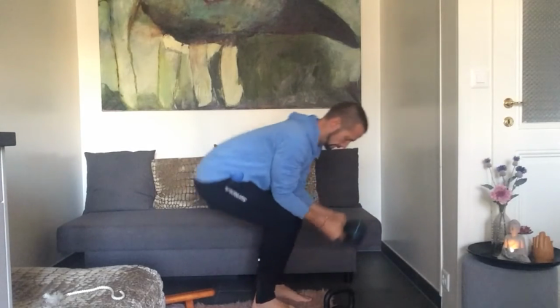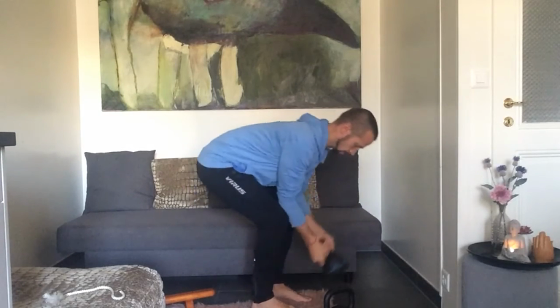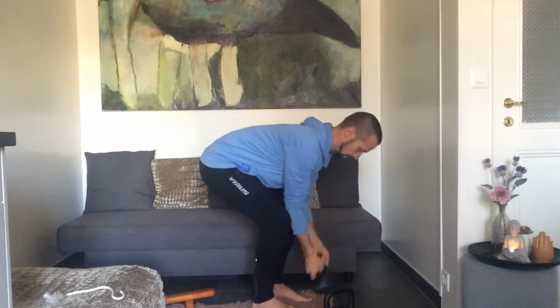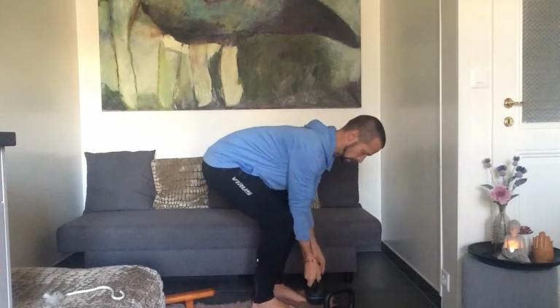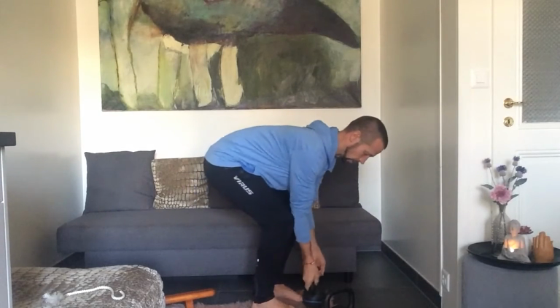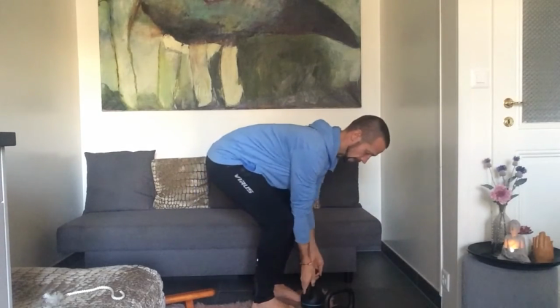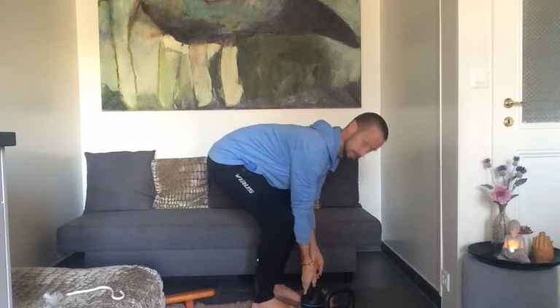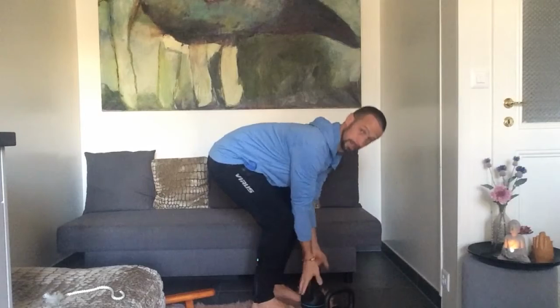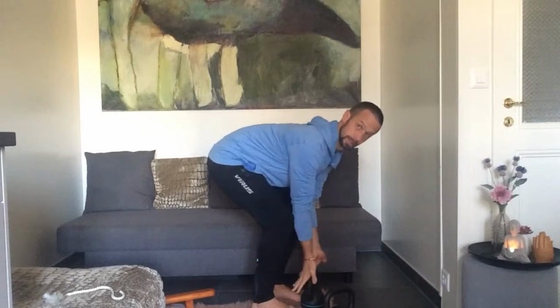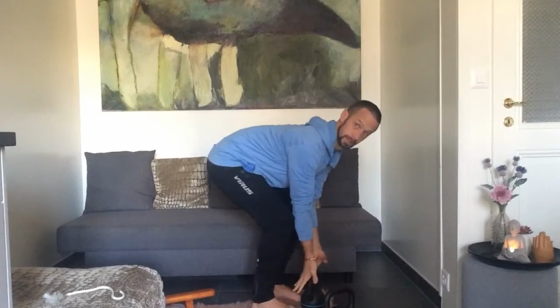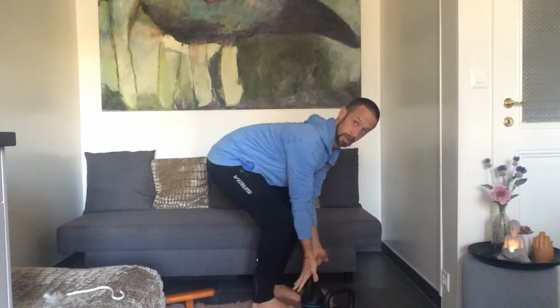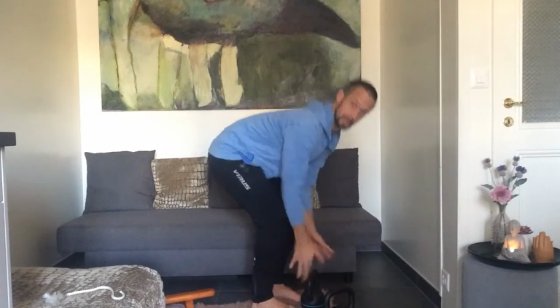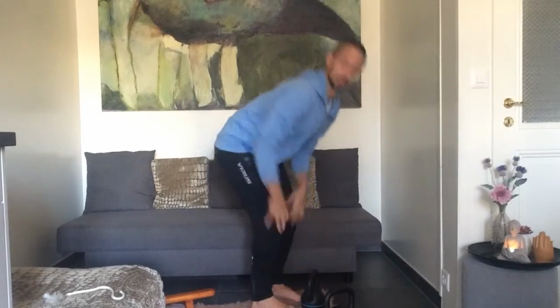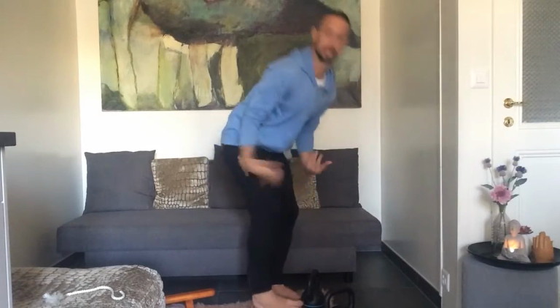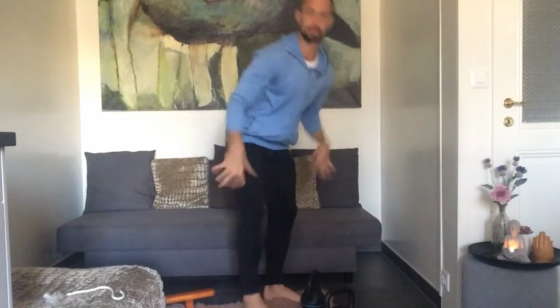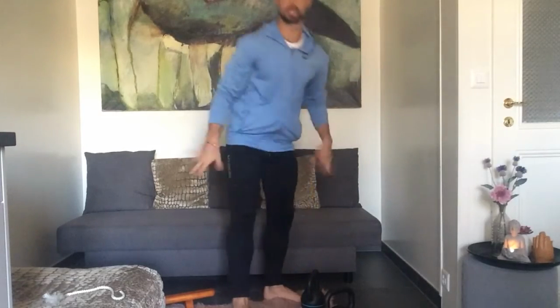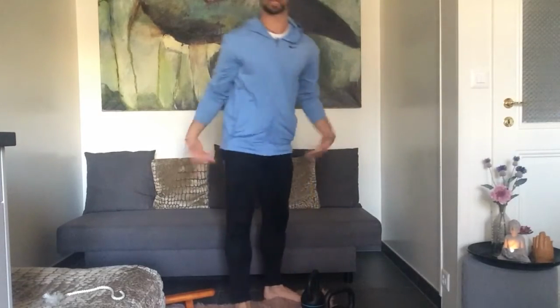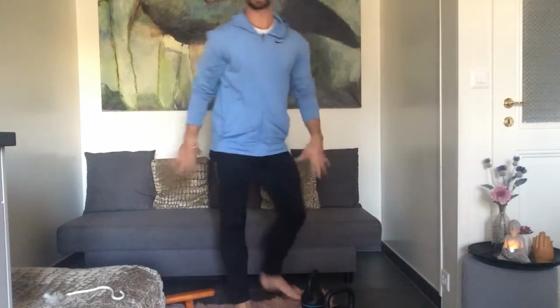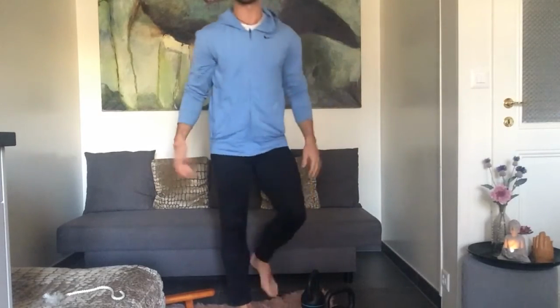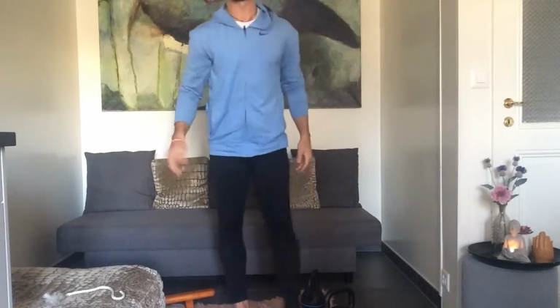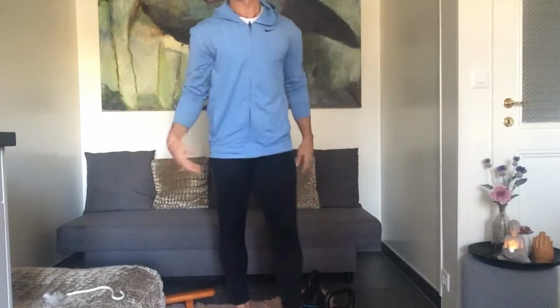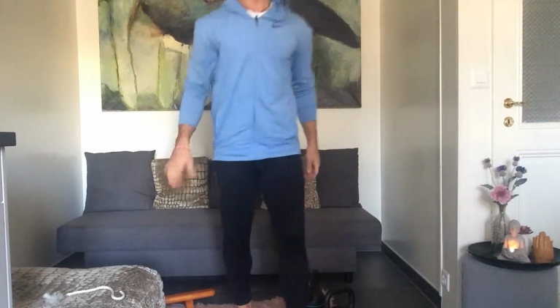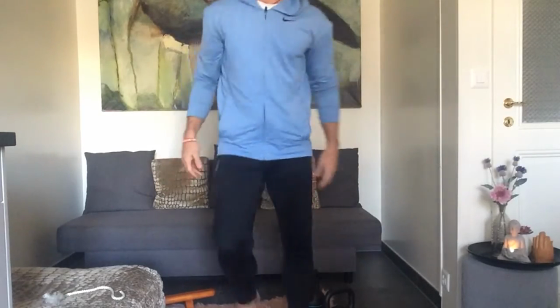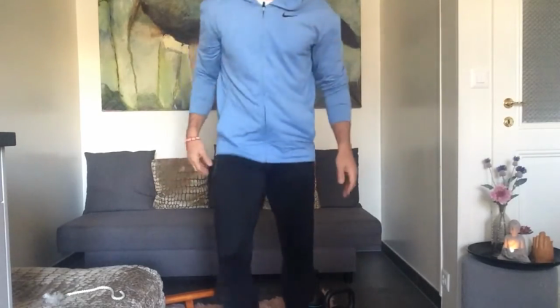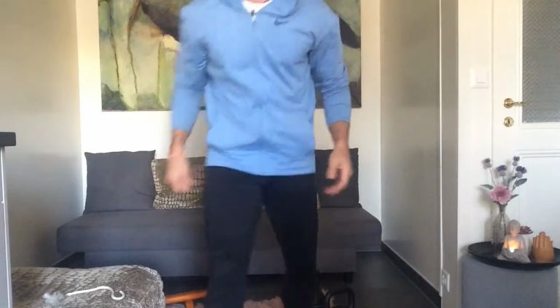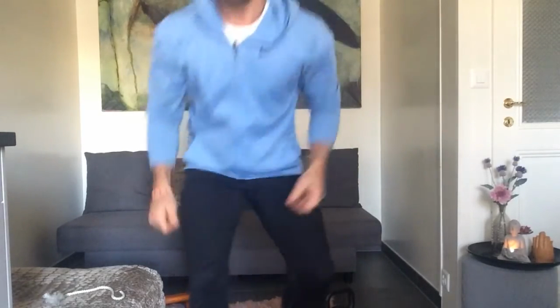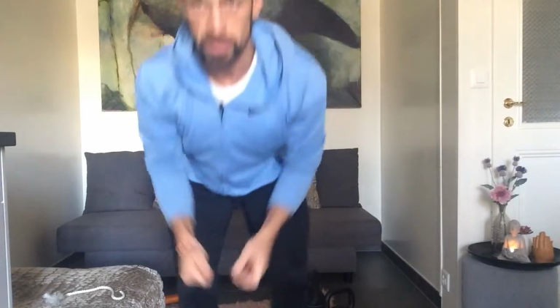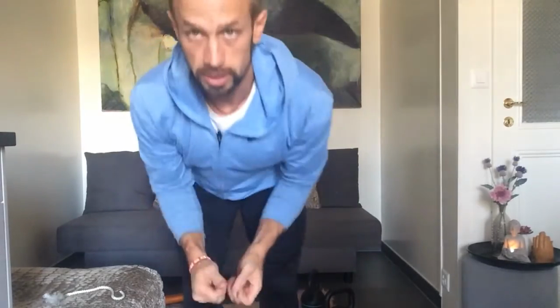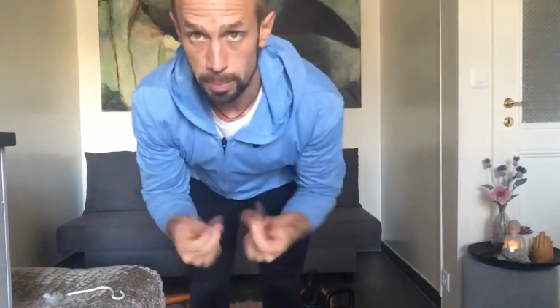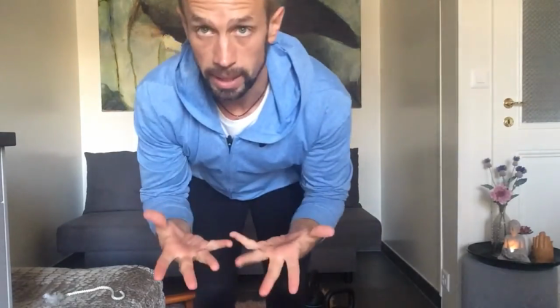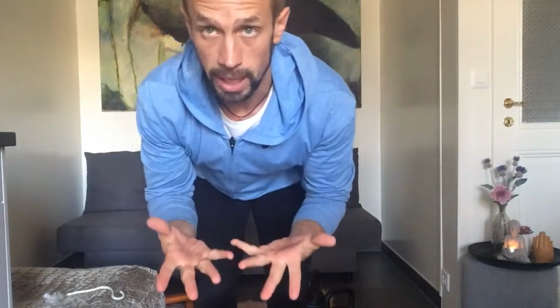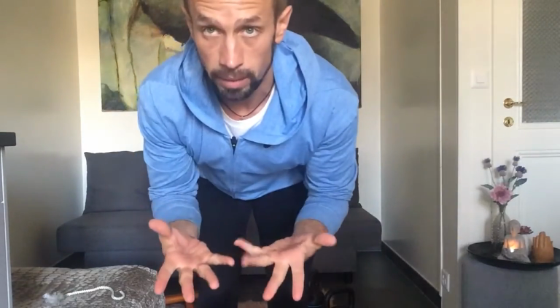Then we need to rest. Drop it down safely. Shake it out. Try never just to bail out.